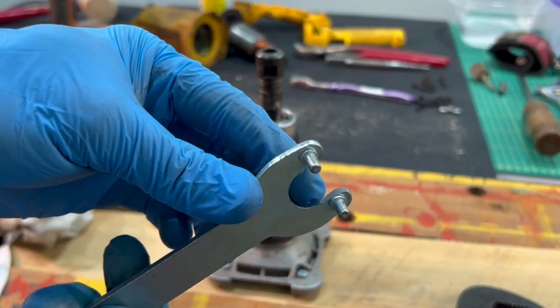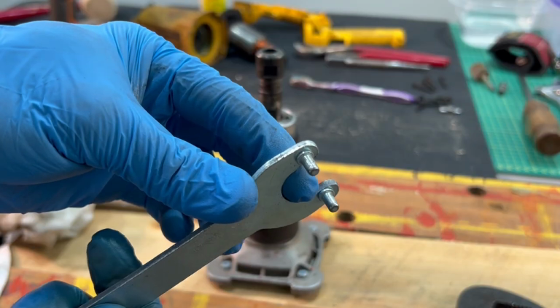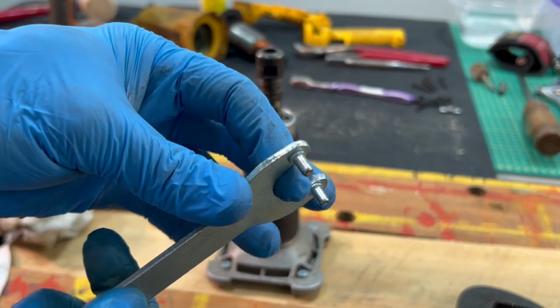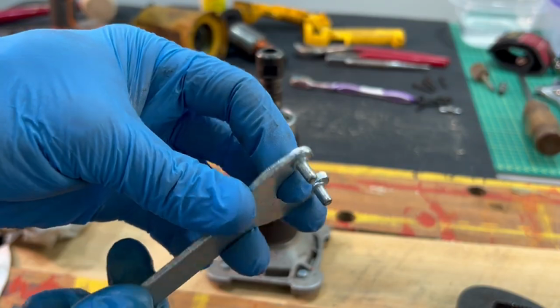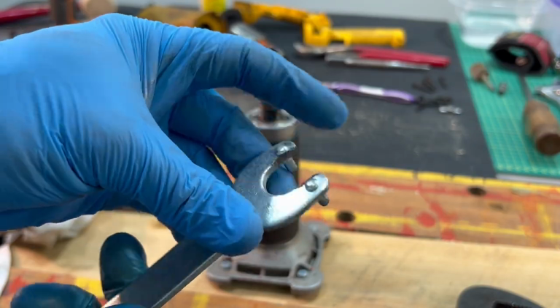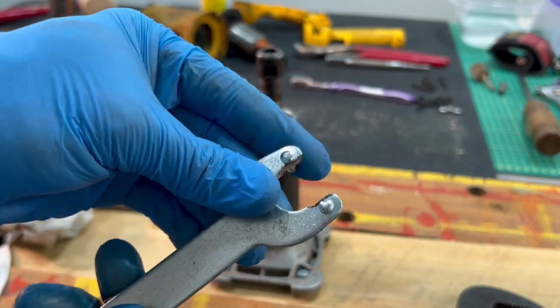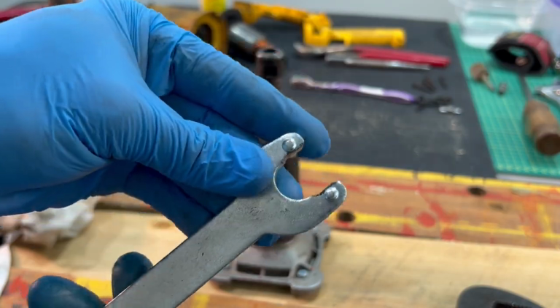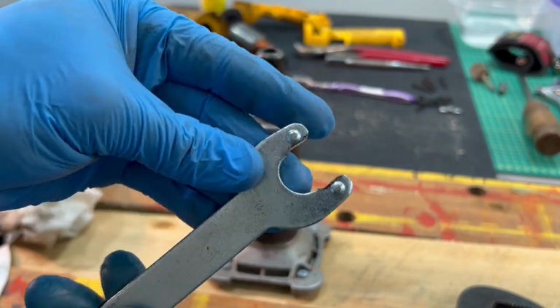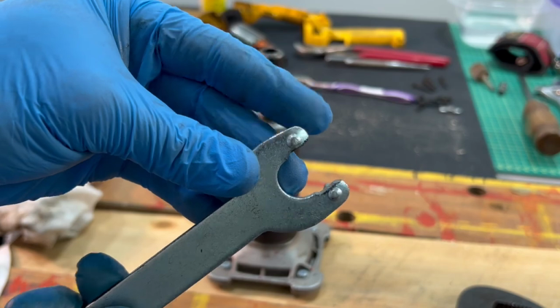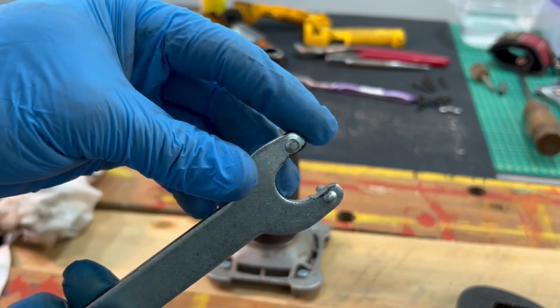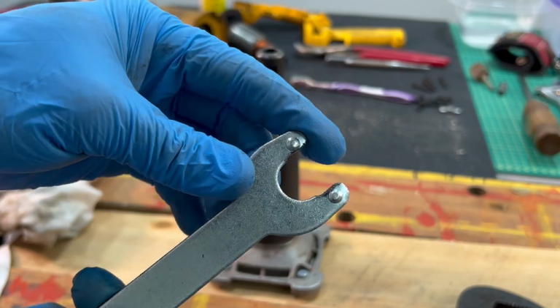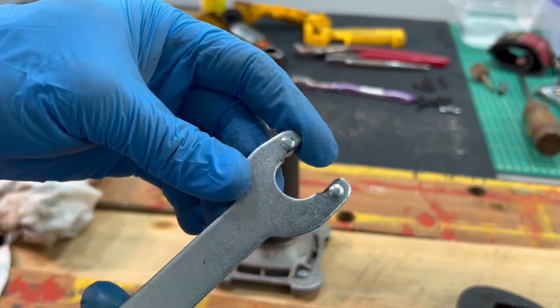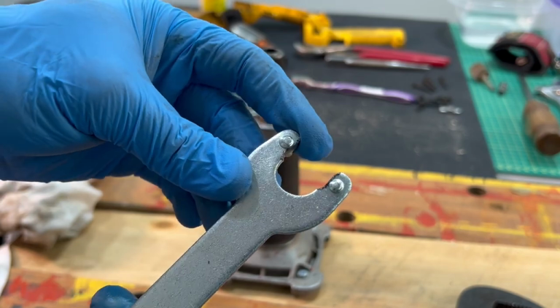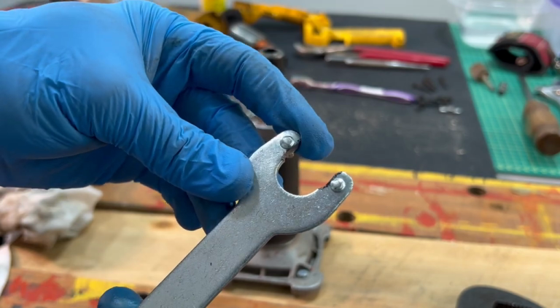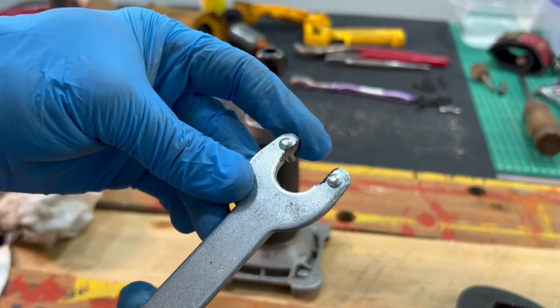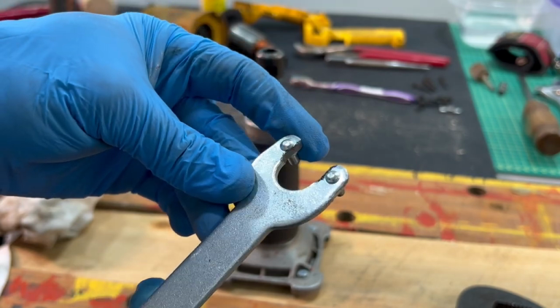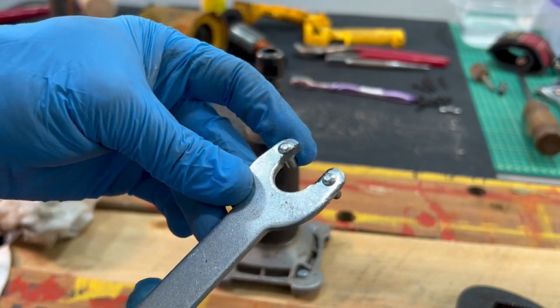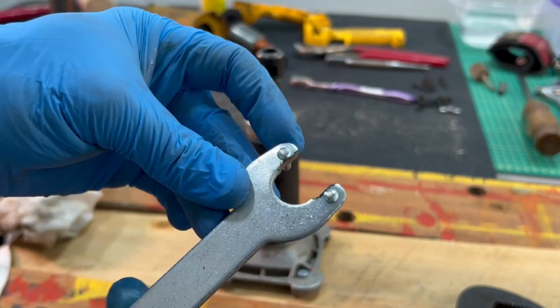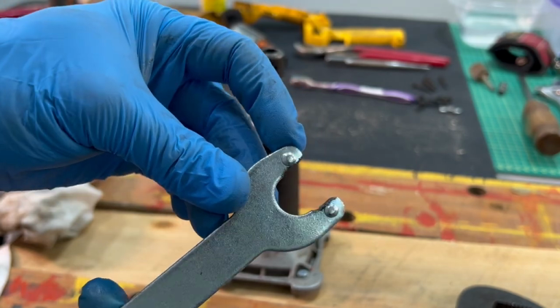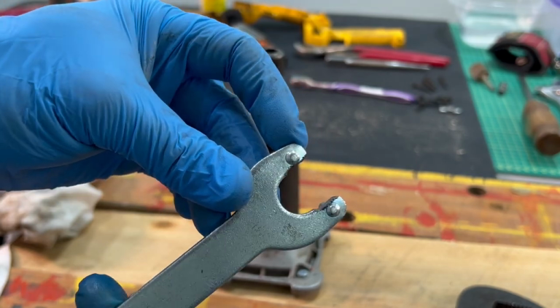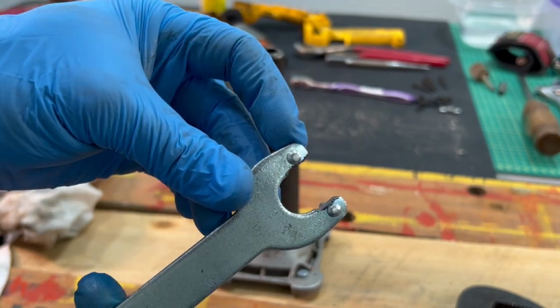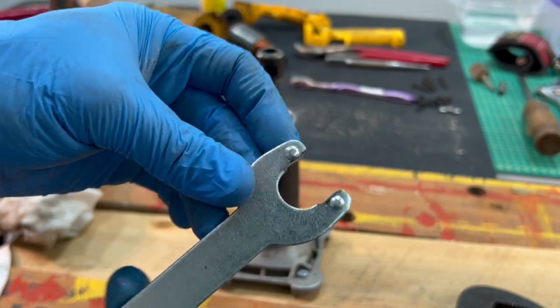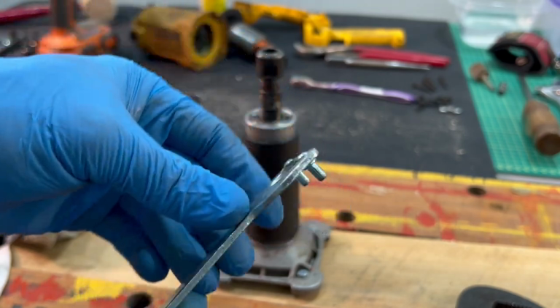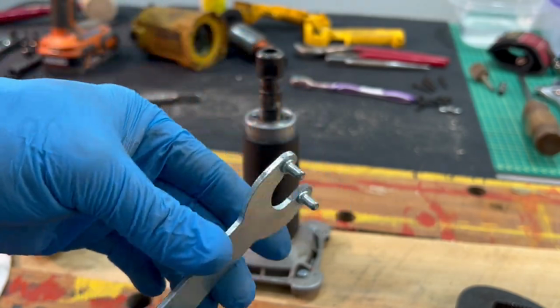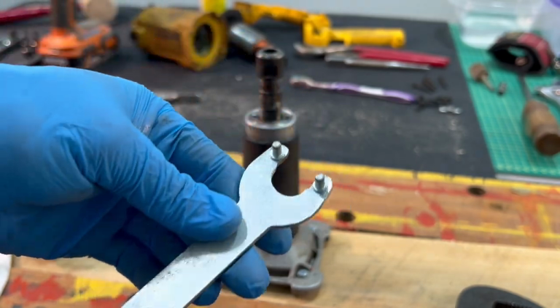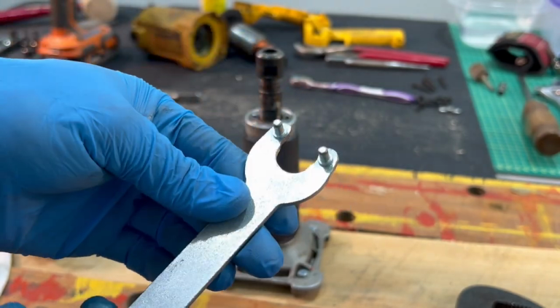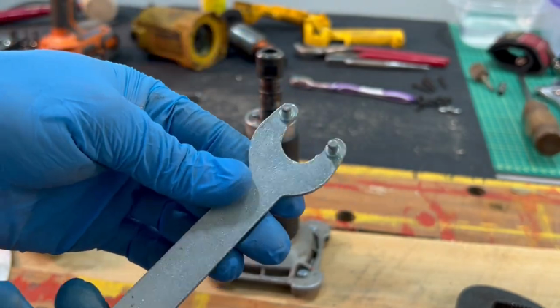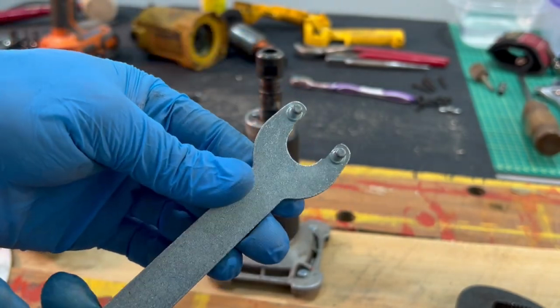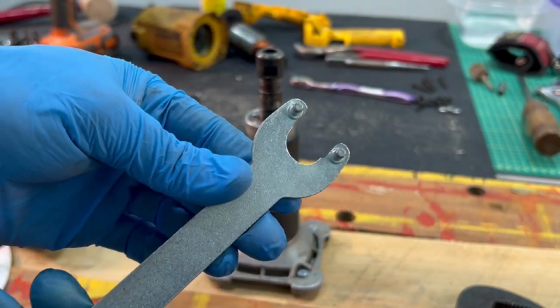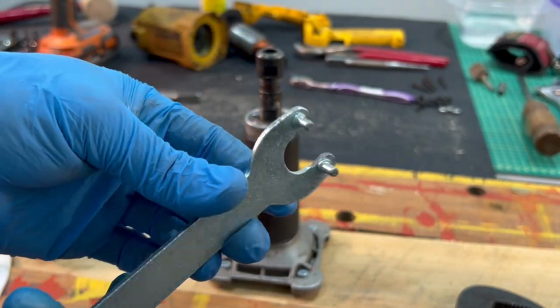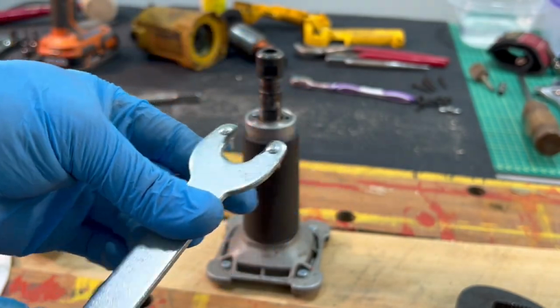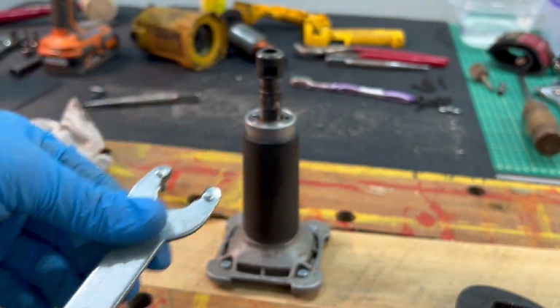So I've got this little wrench I've modified — I don't even know what this was from.